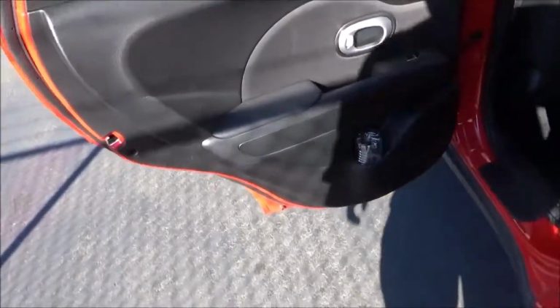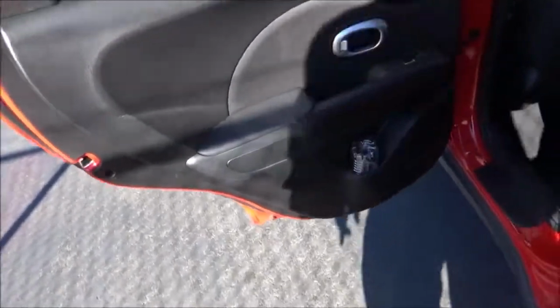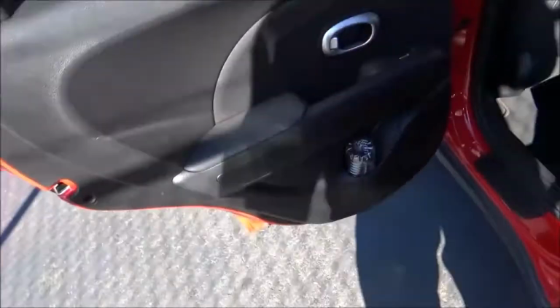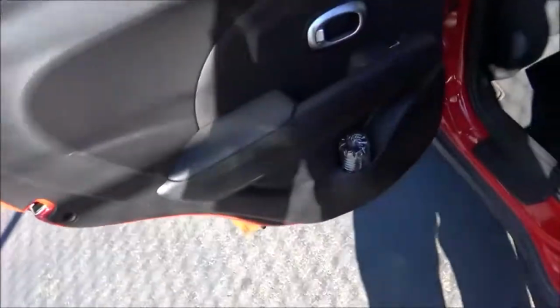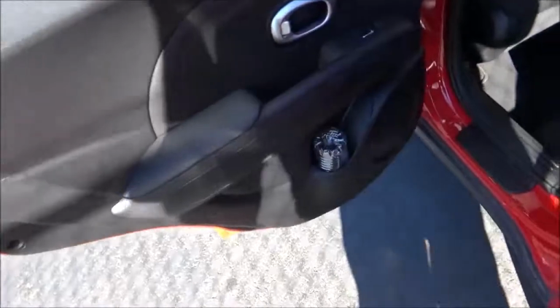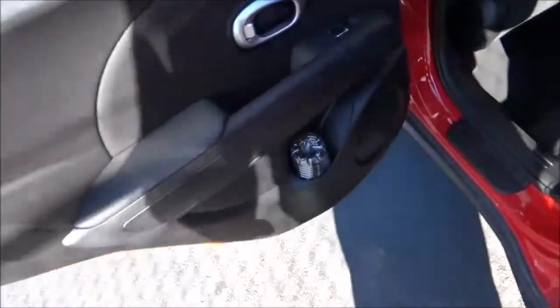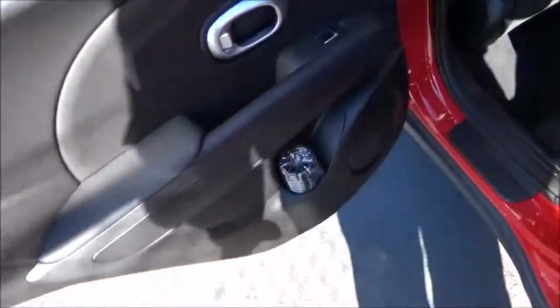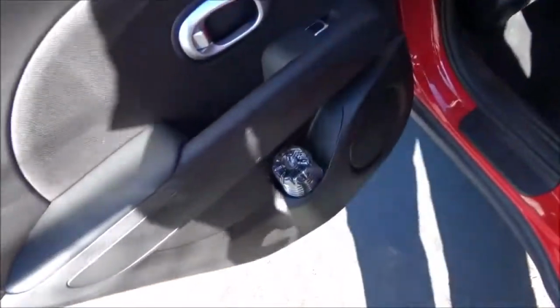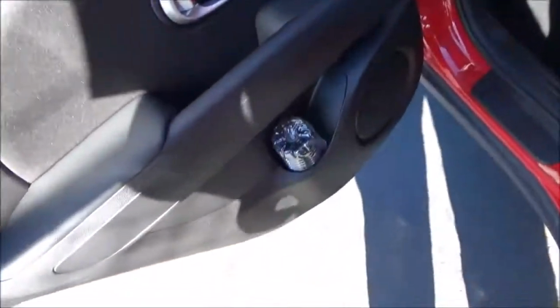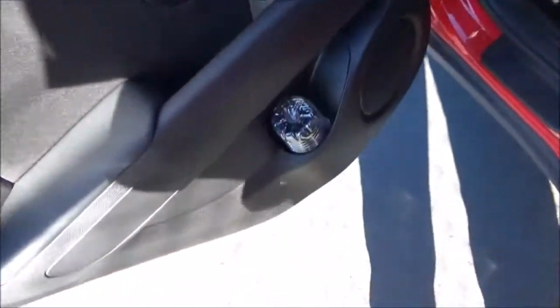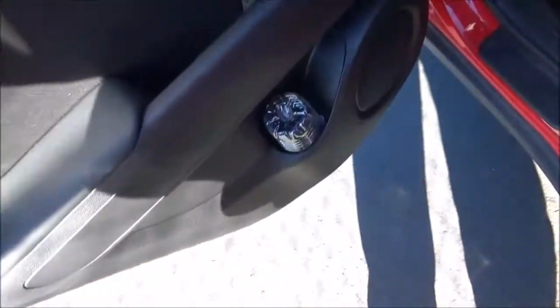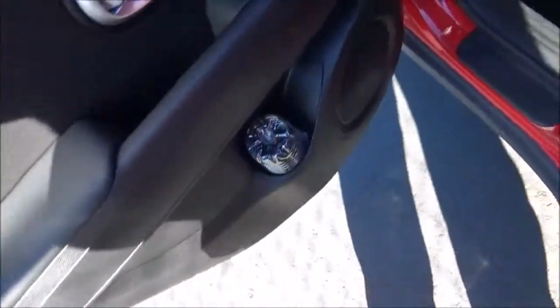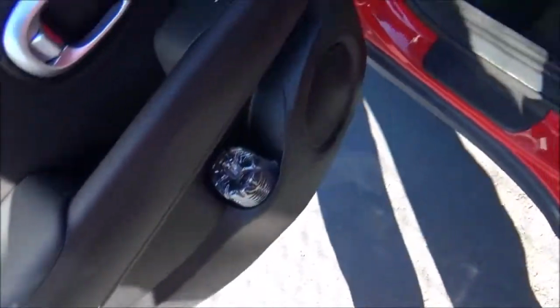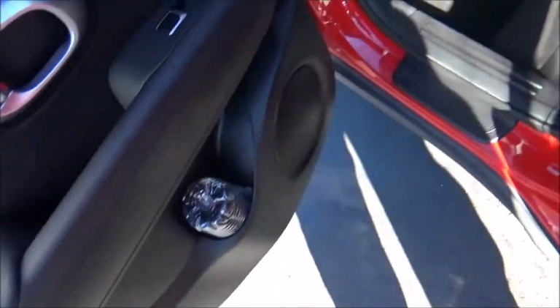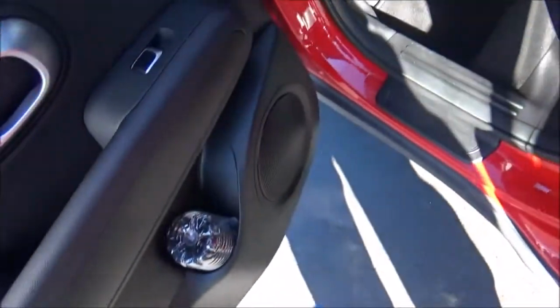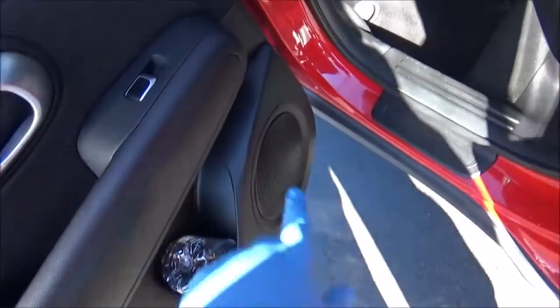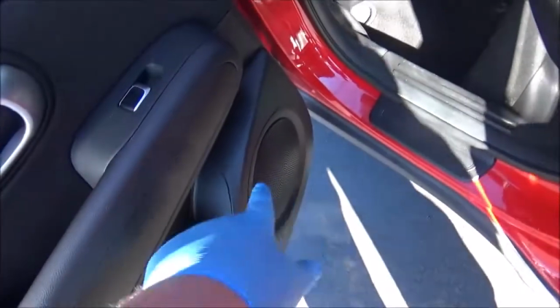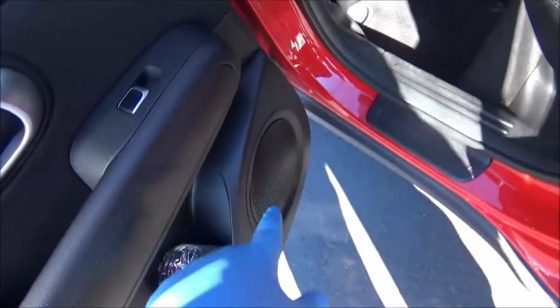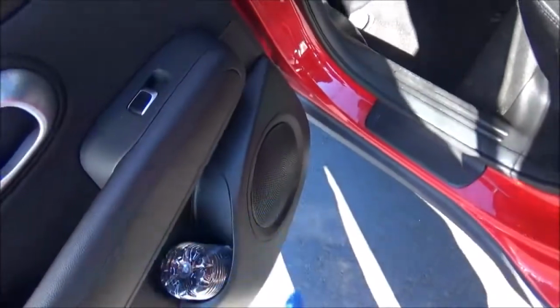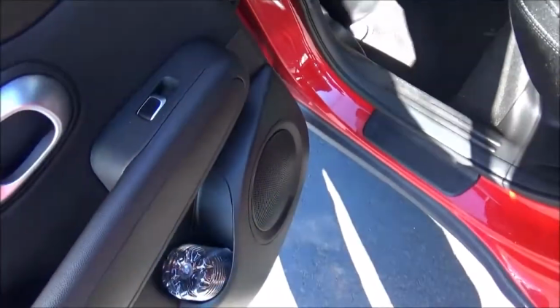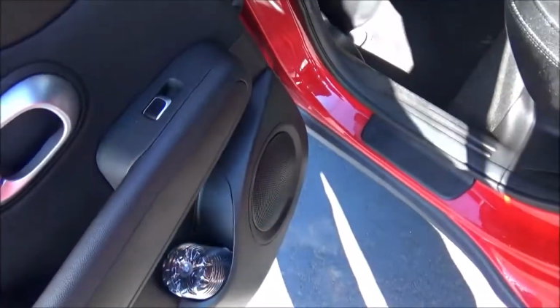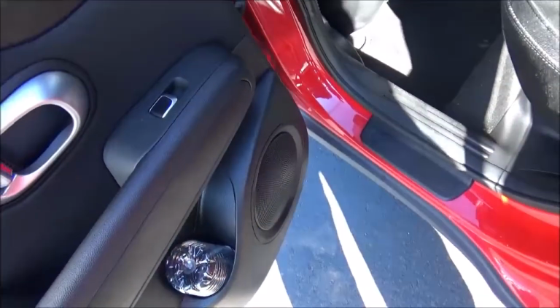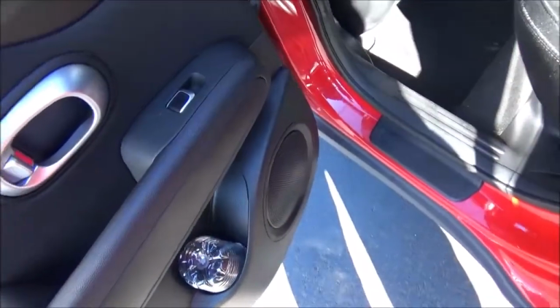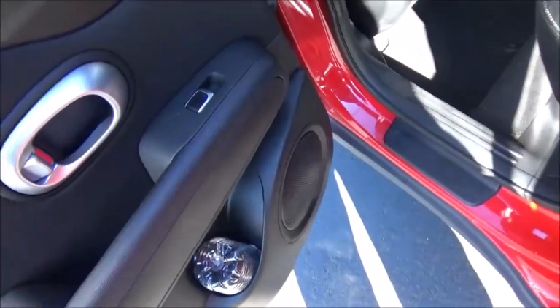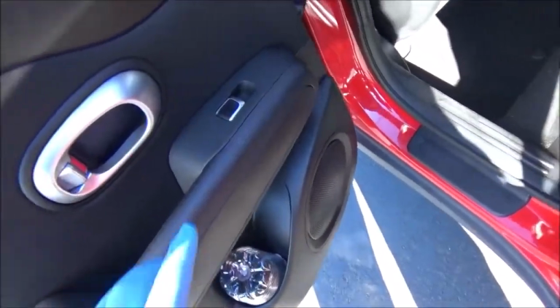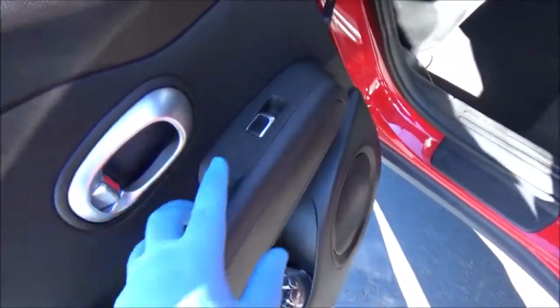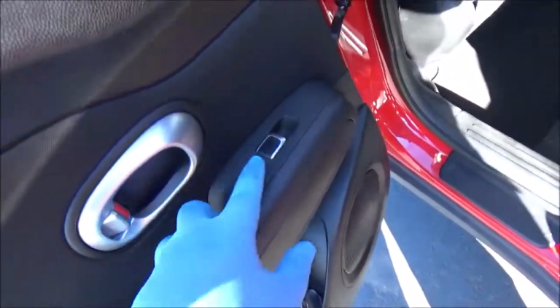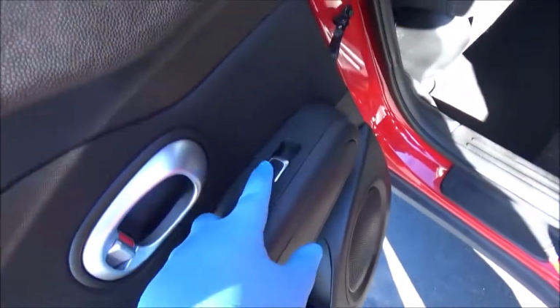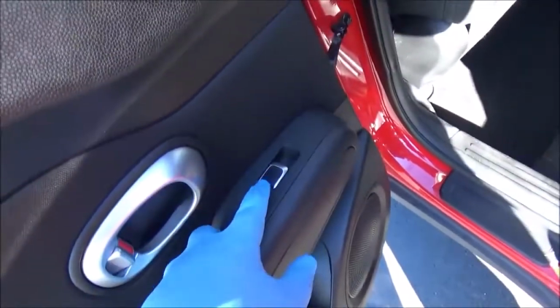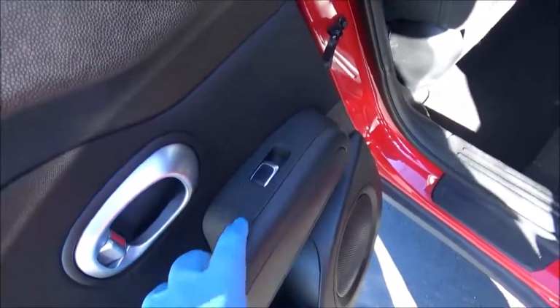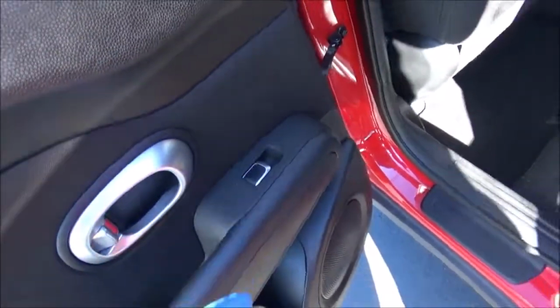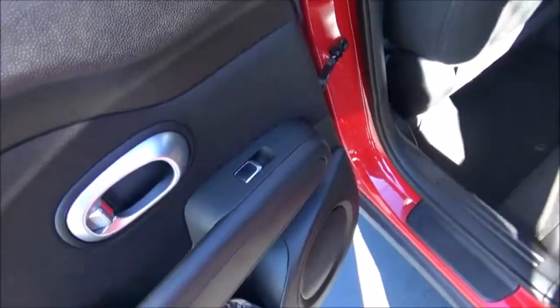The rear door panel has another bottle holder, a speaker for your sound system, and your rear window switch.